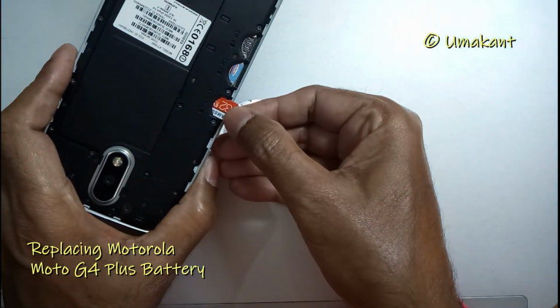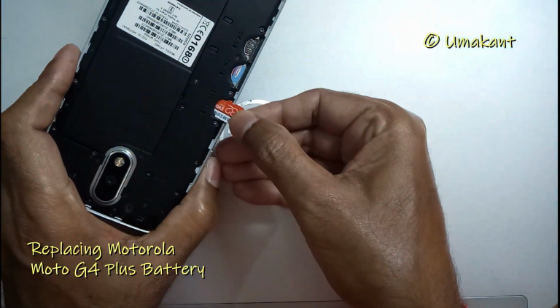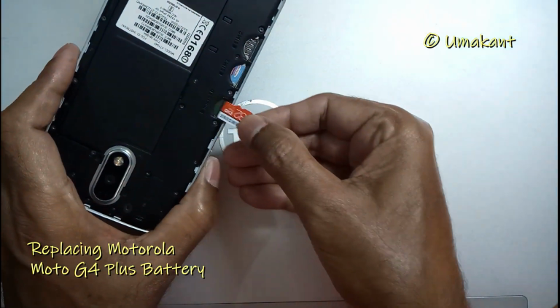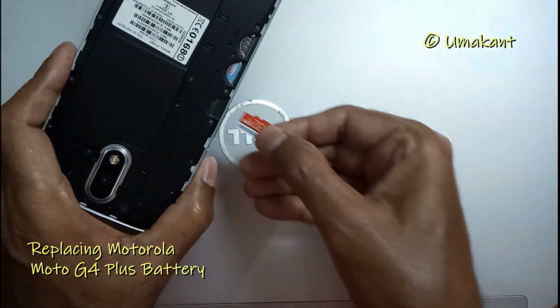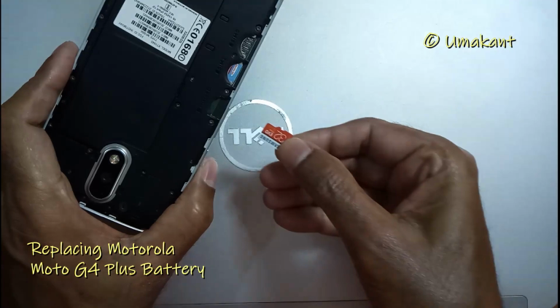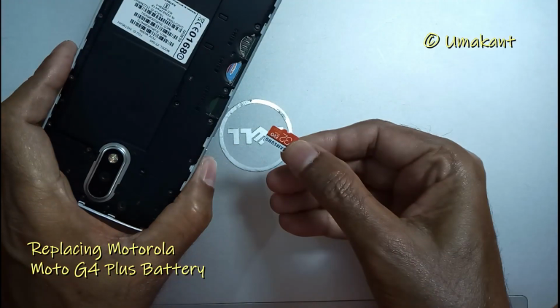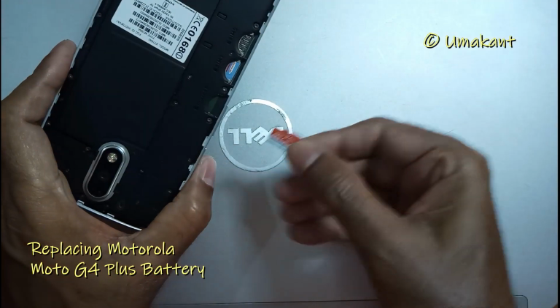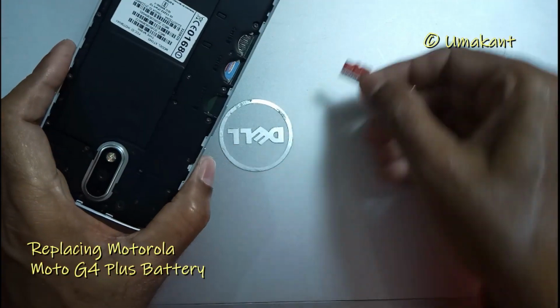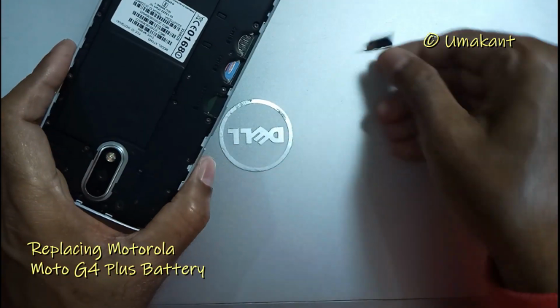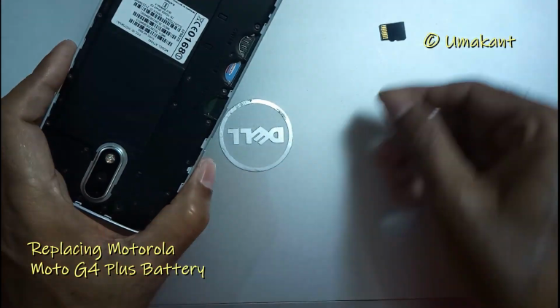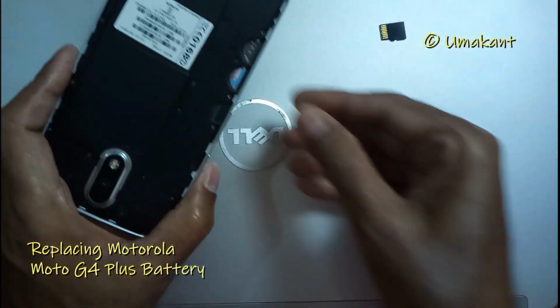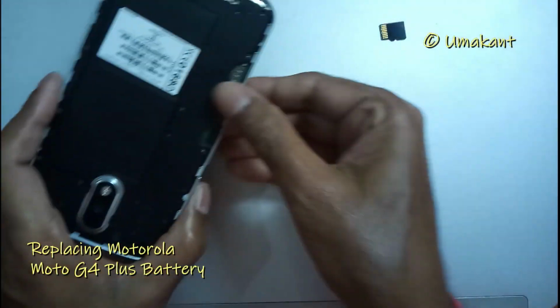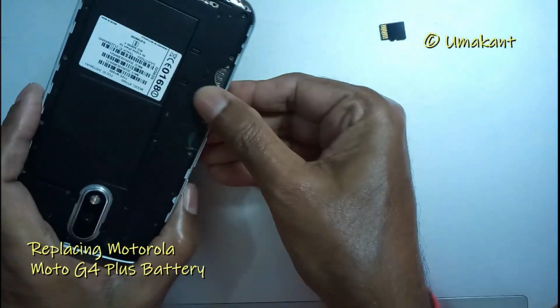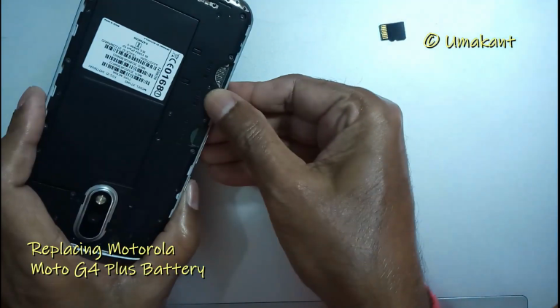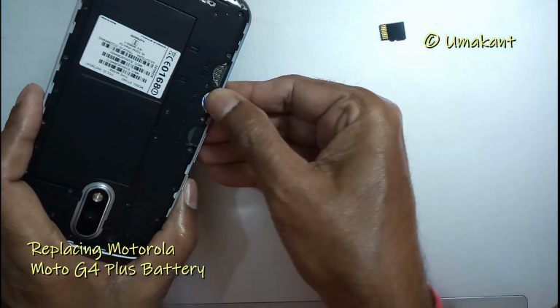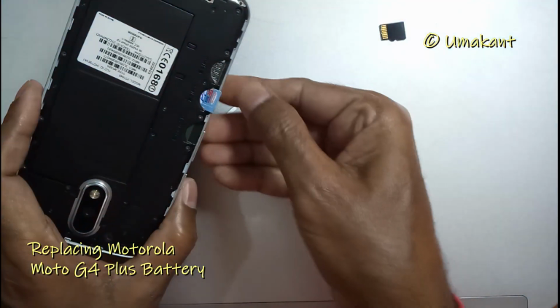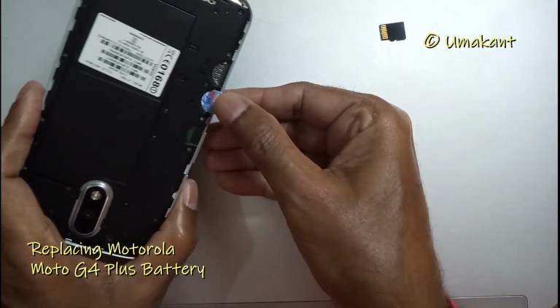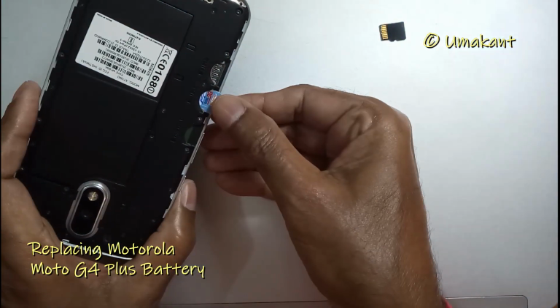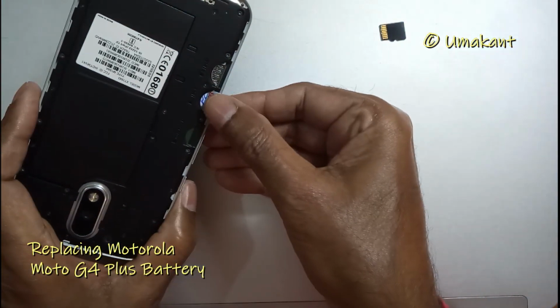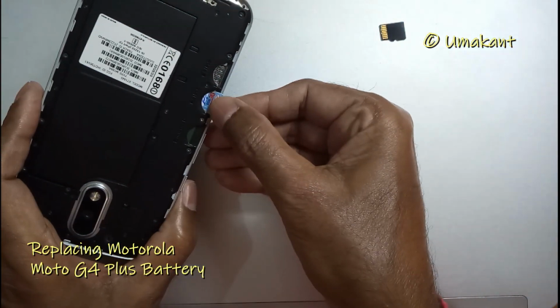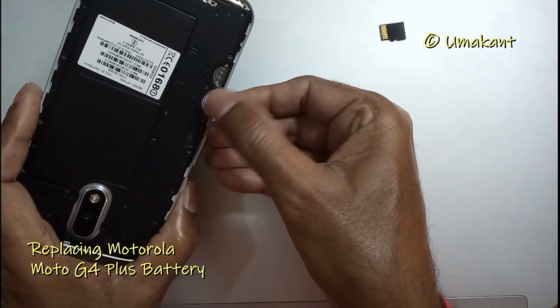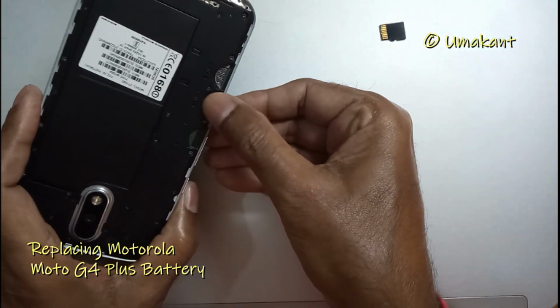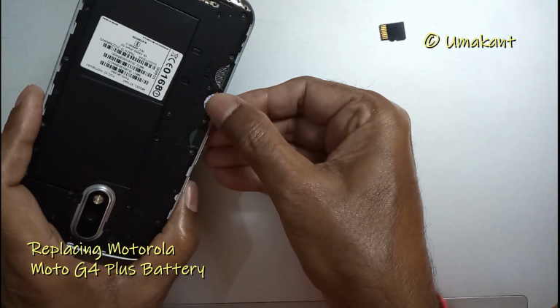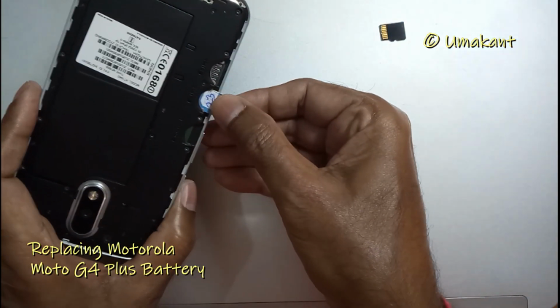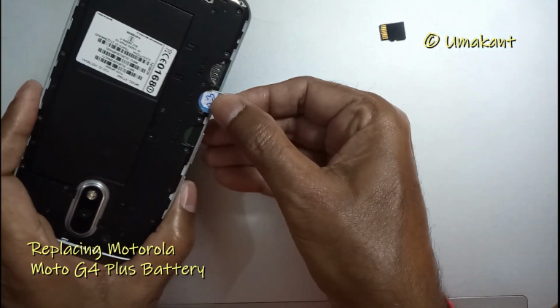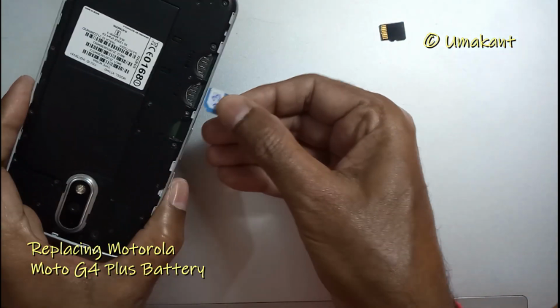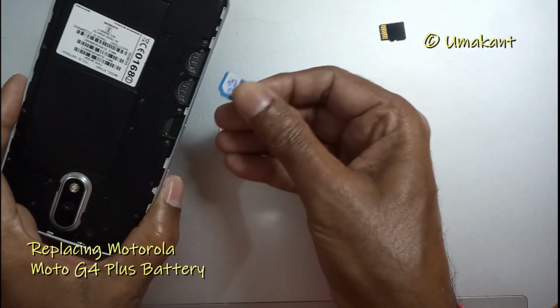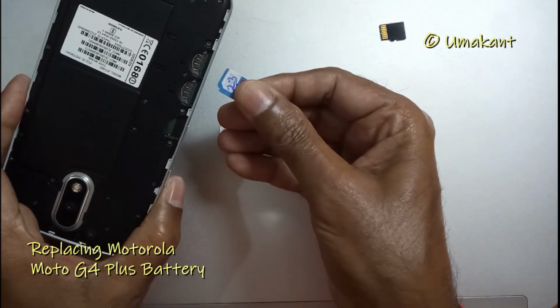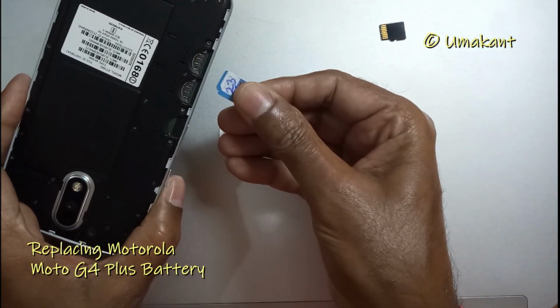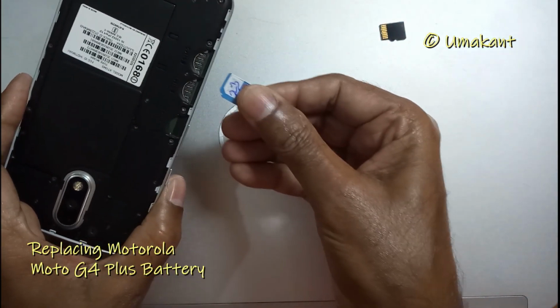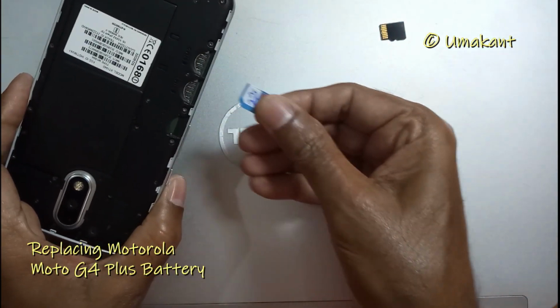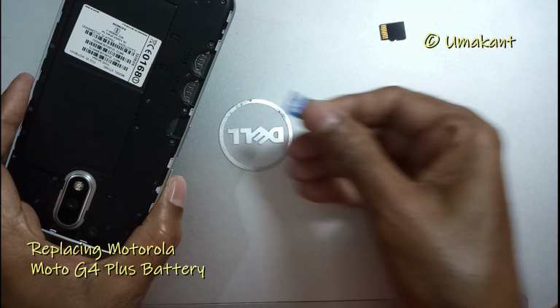Now remove all SIM cards and memory chips — whatever is there in the slots.